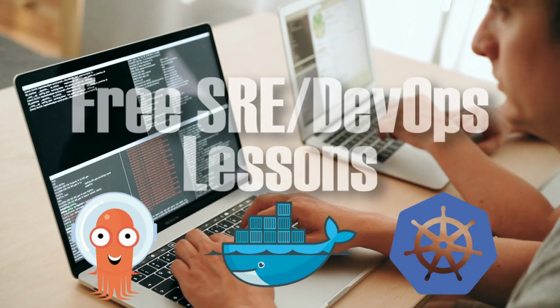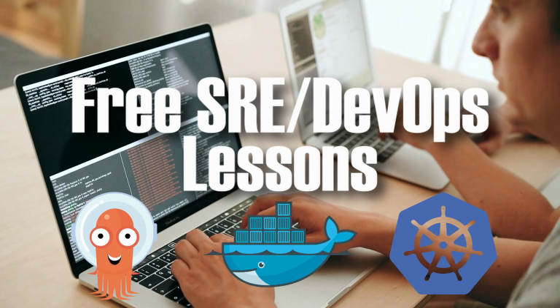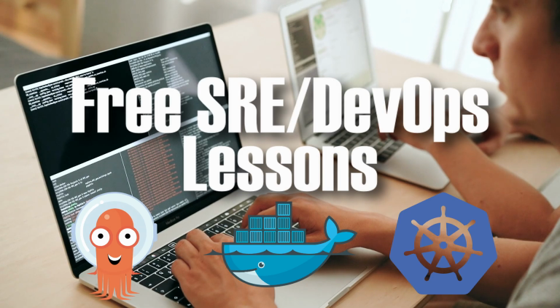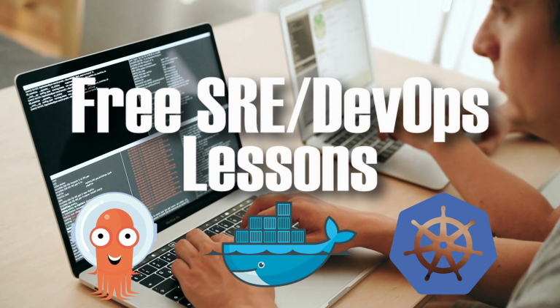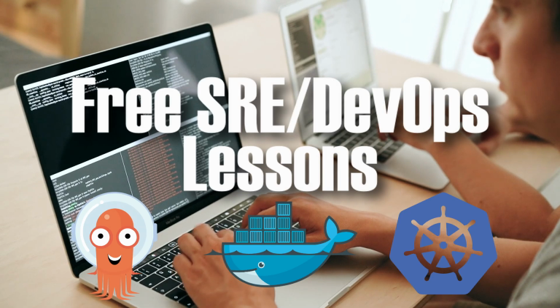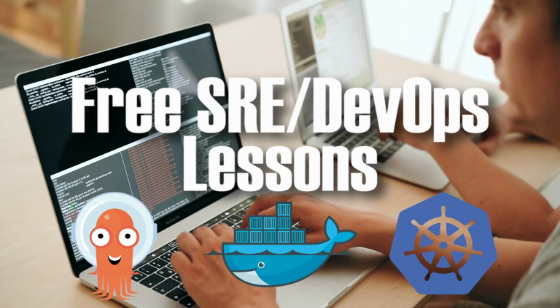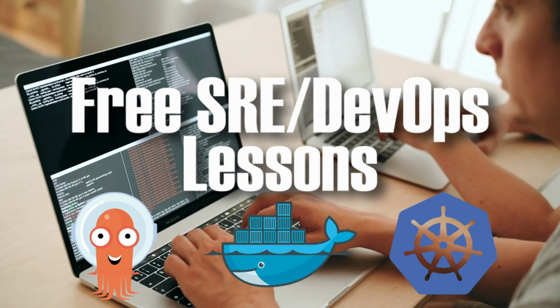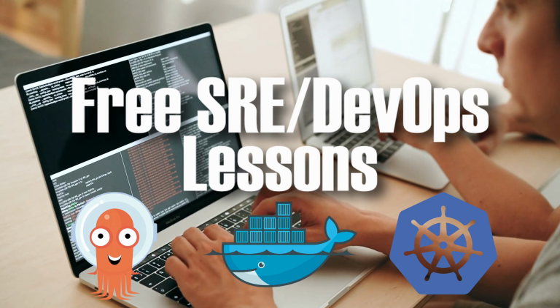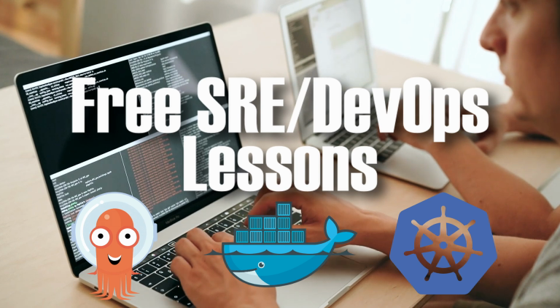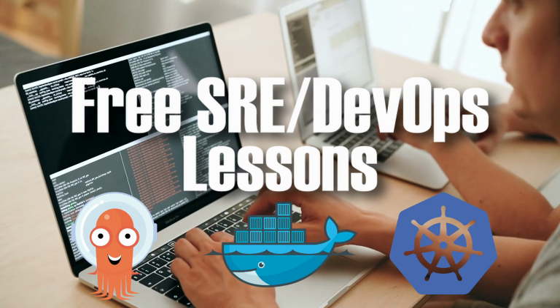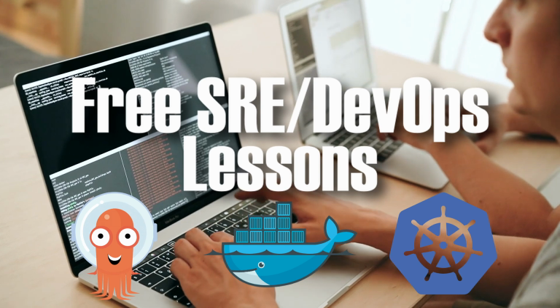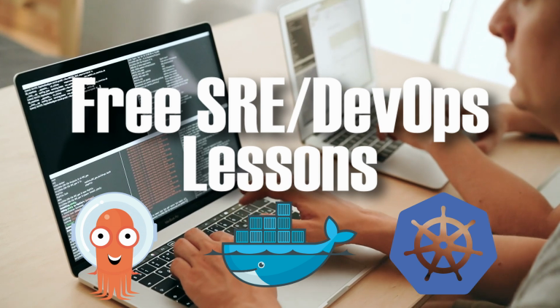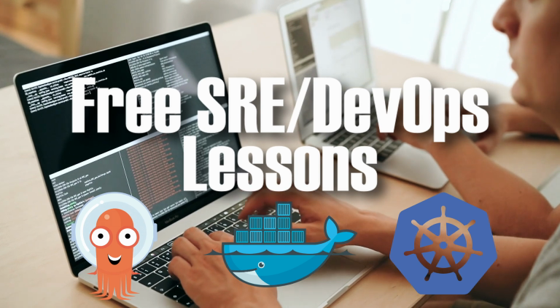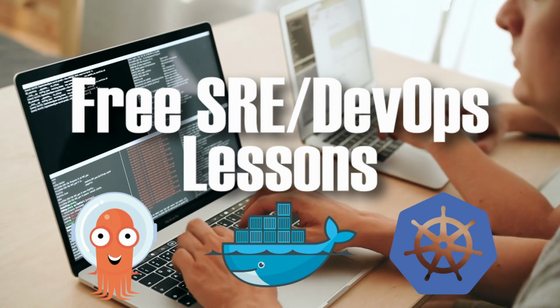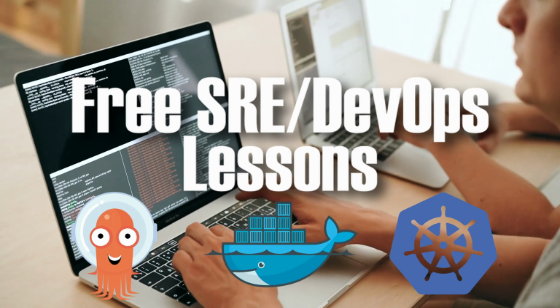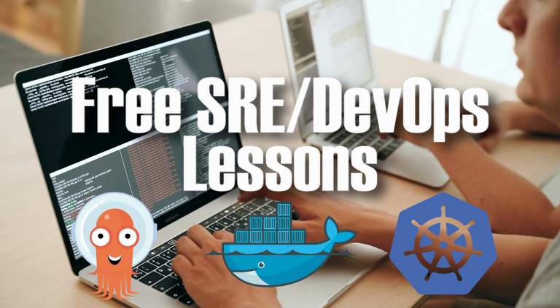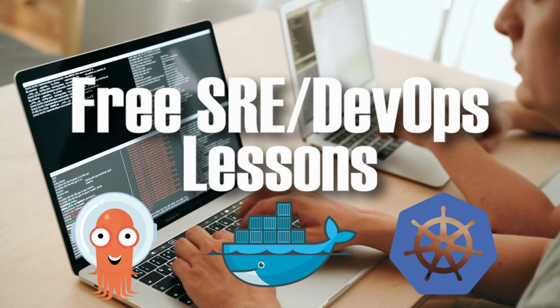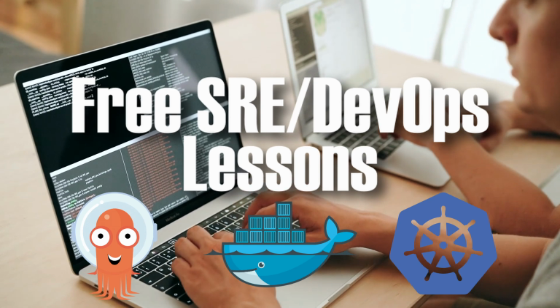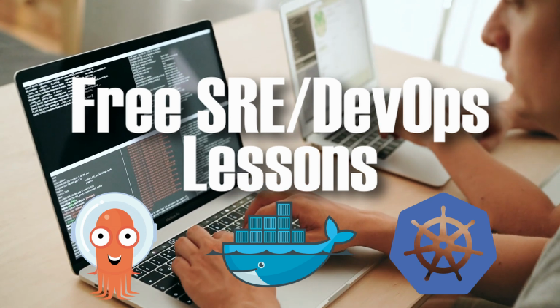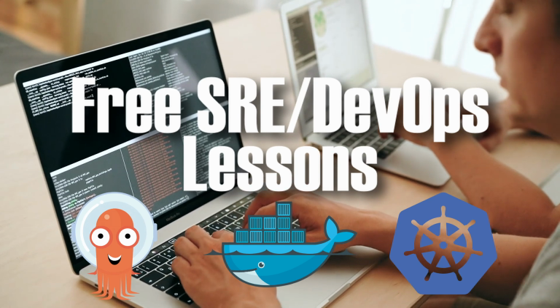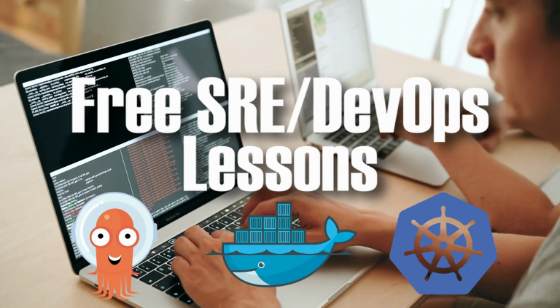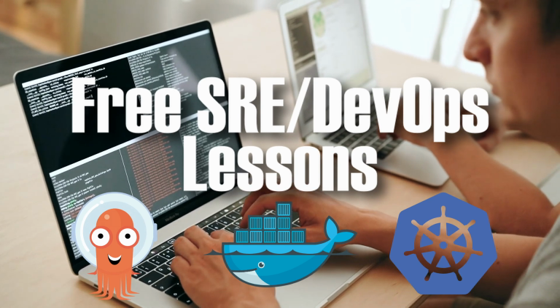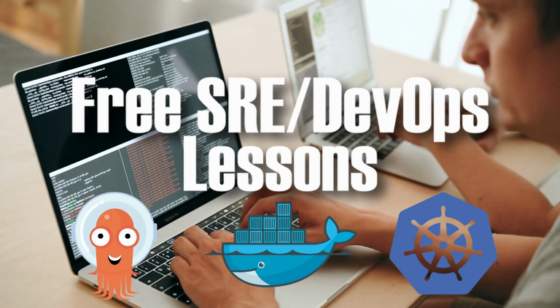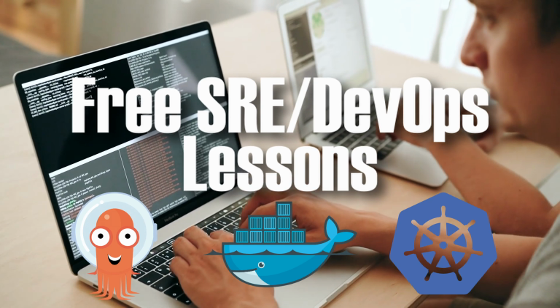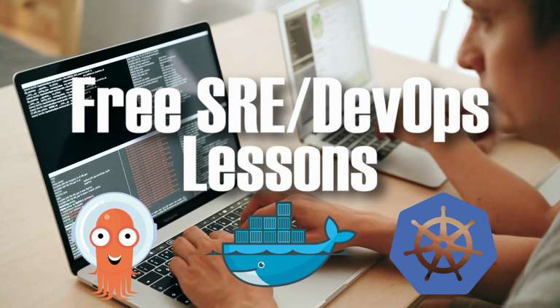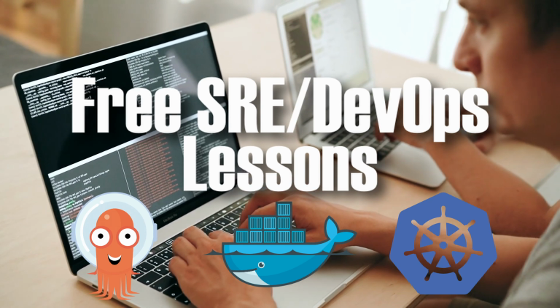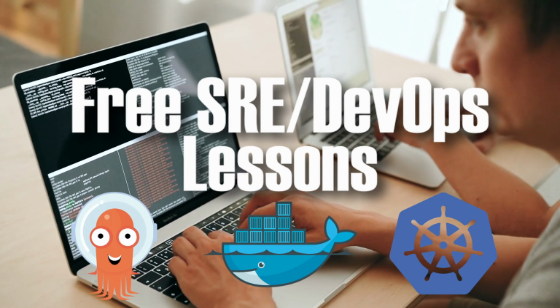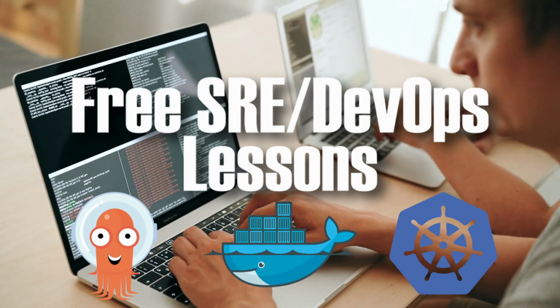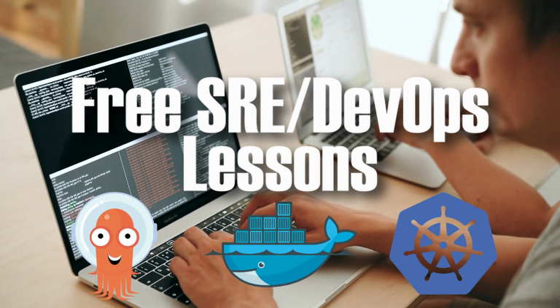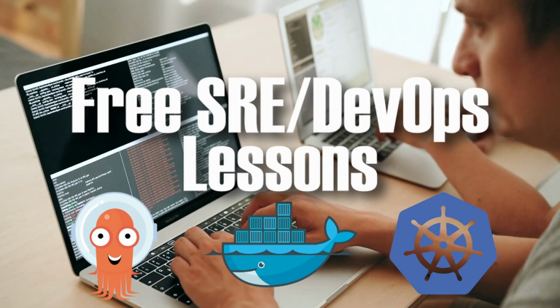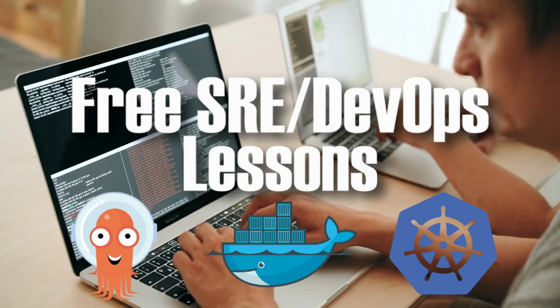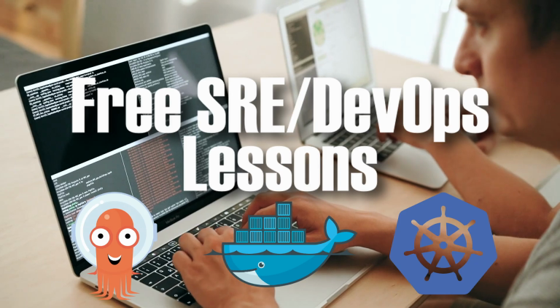And stick around because at the end, I'll give you free access to hands-on DevOps lessons — the same type of projects that helped me land two site reliability engineering jobs.